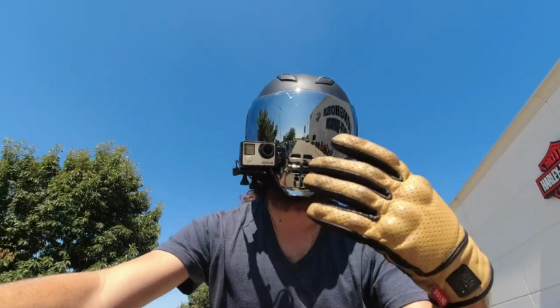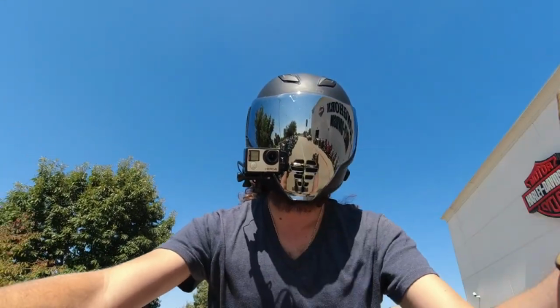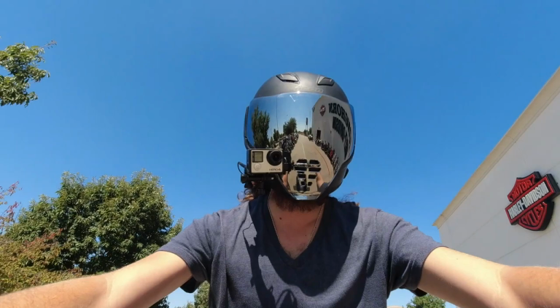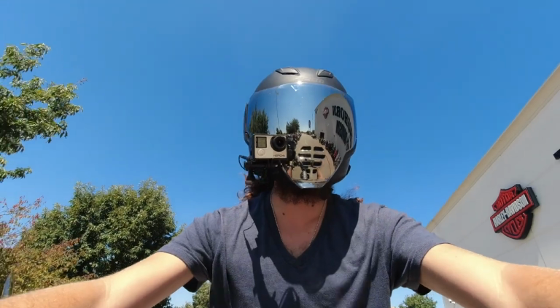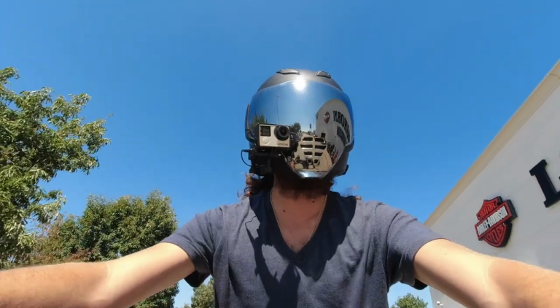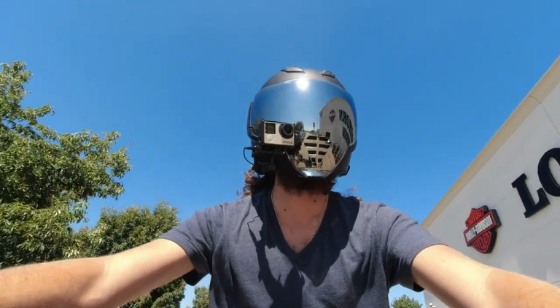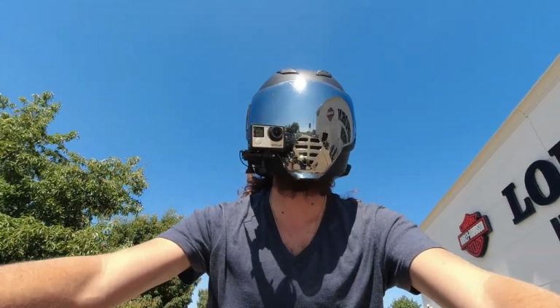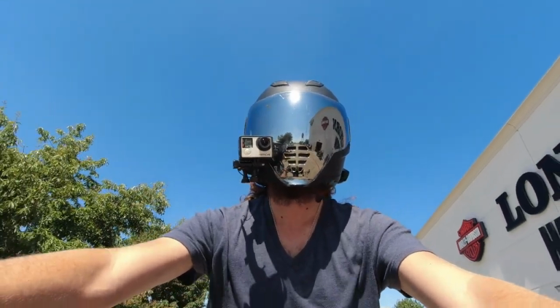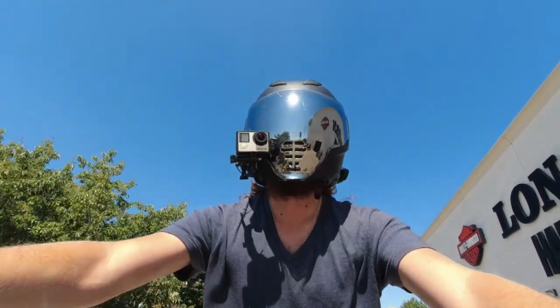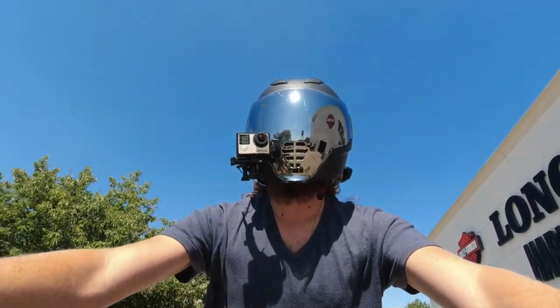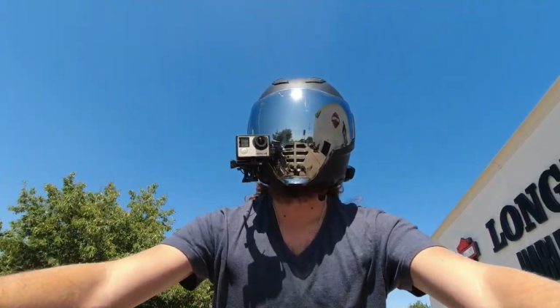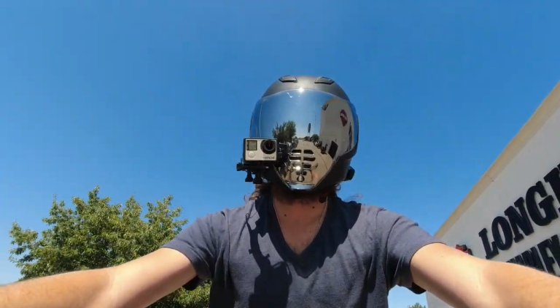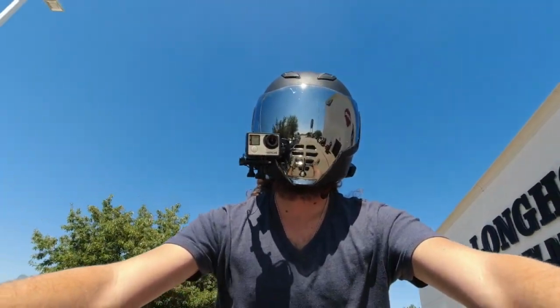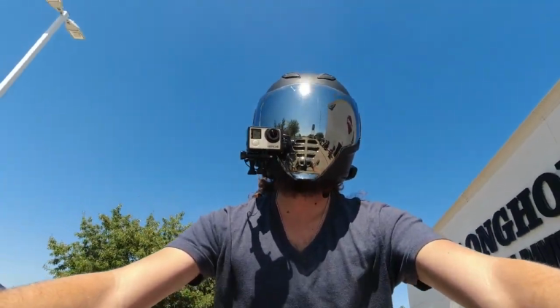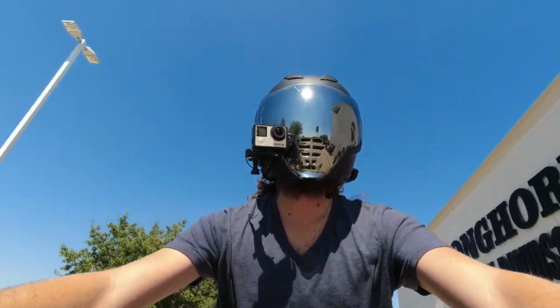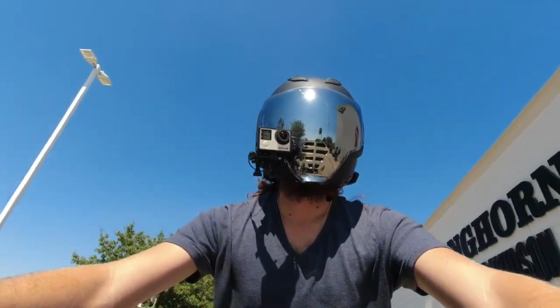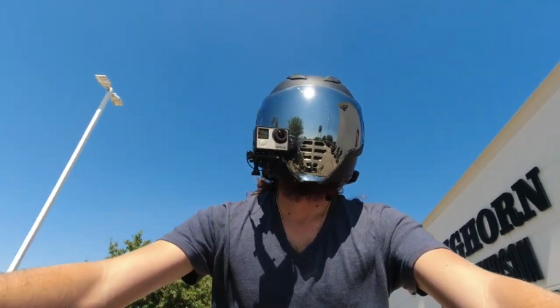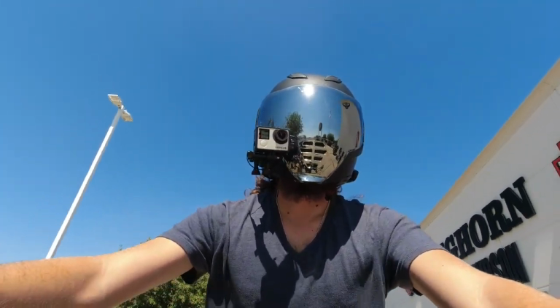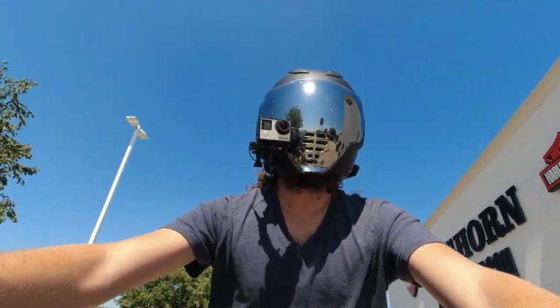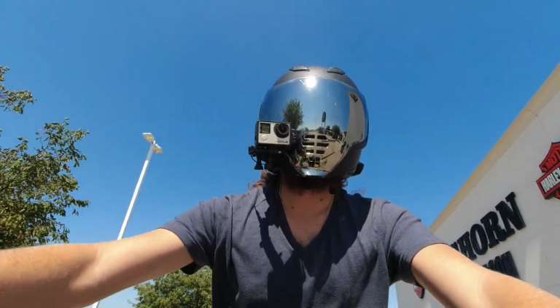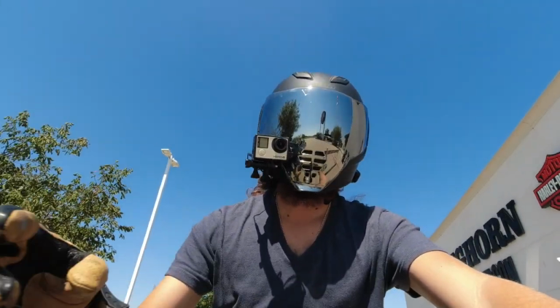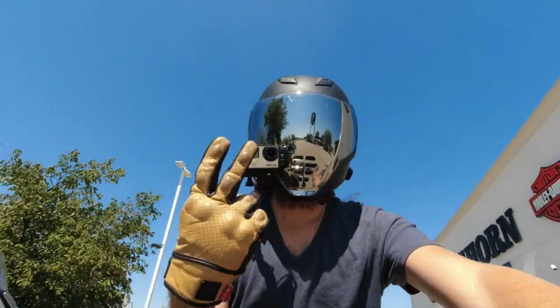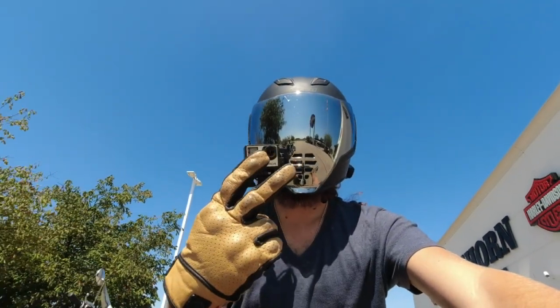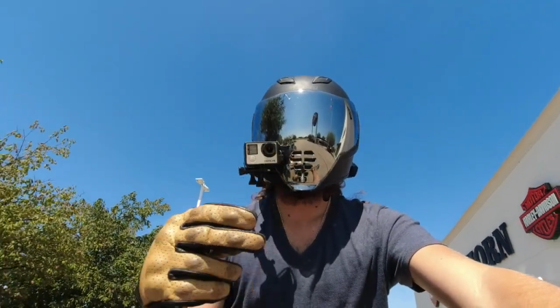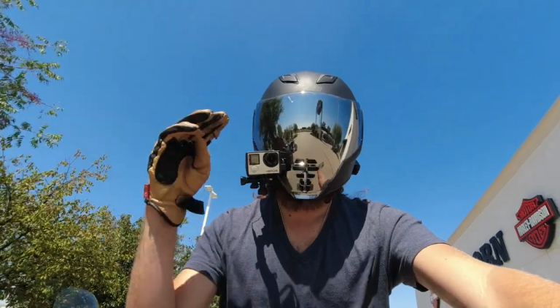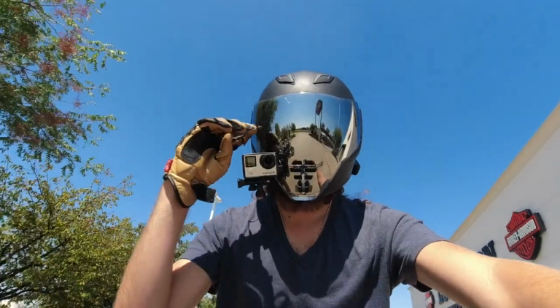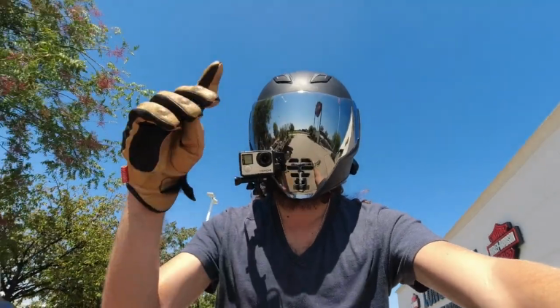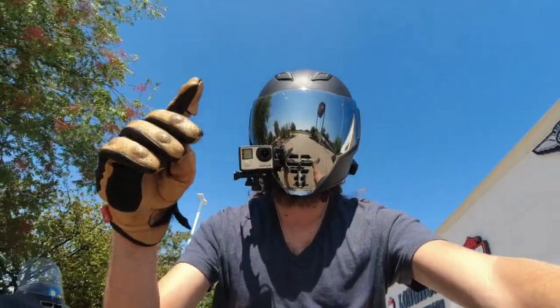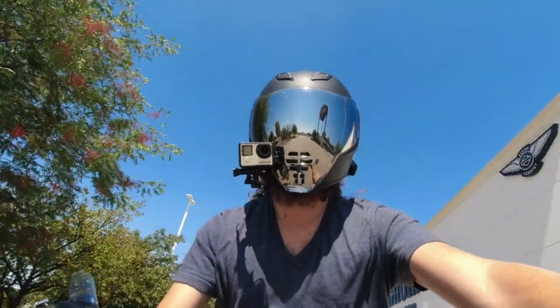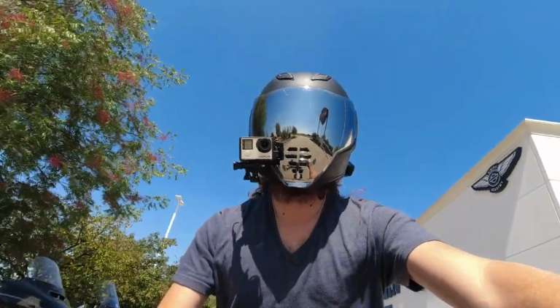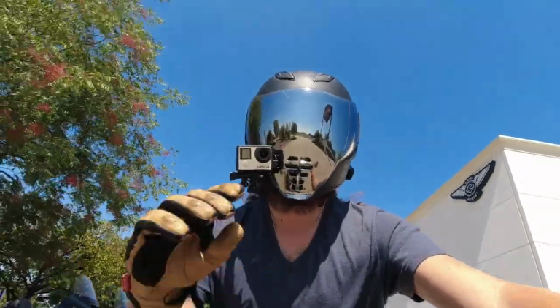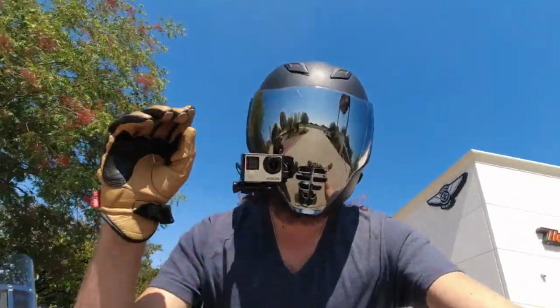I'm about to do this video in Spanish. So until I see you next time, get on your Harley or on two wheels, and get some wind therapy. Later.